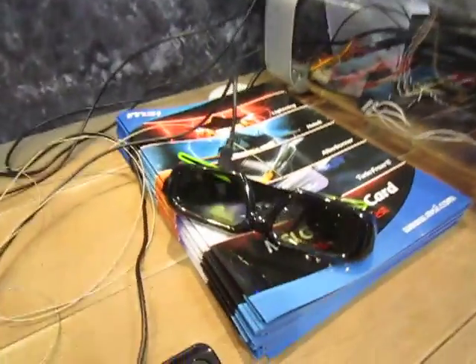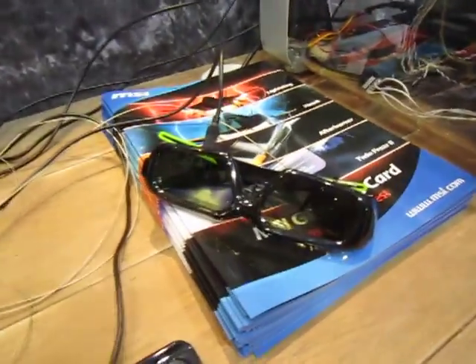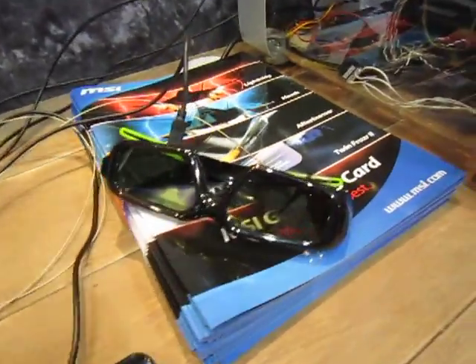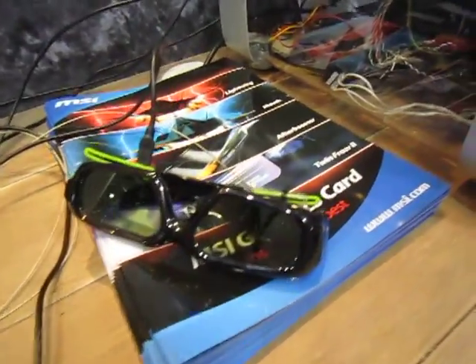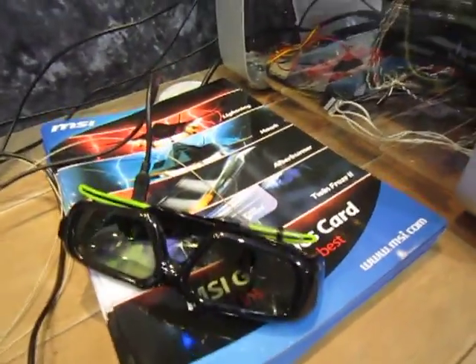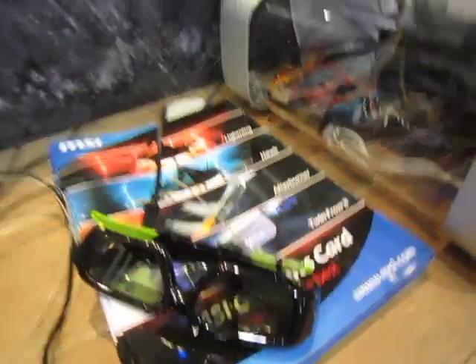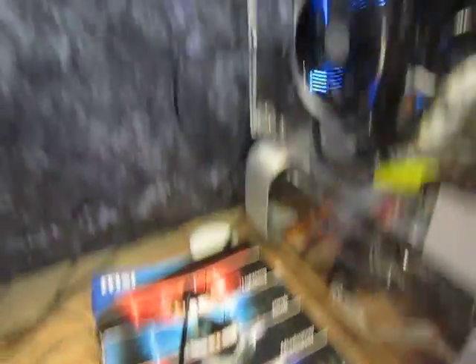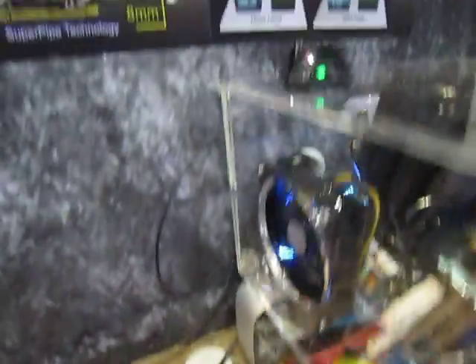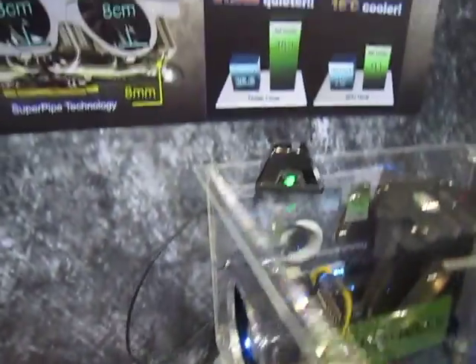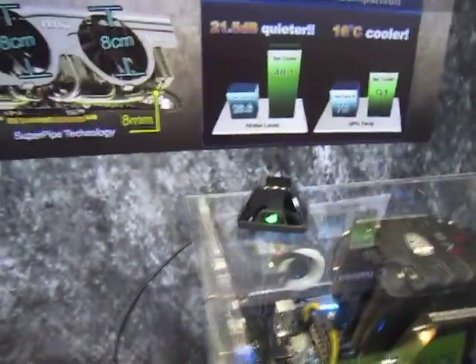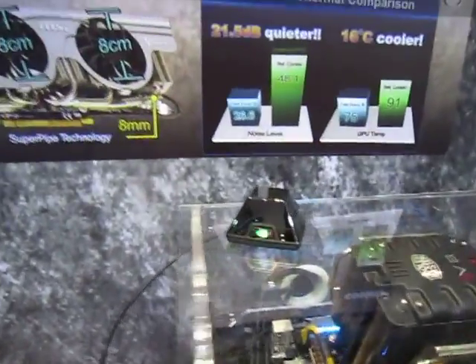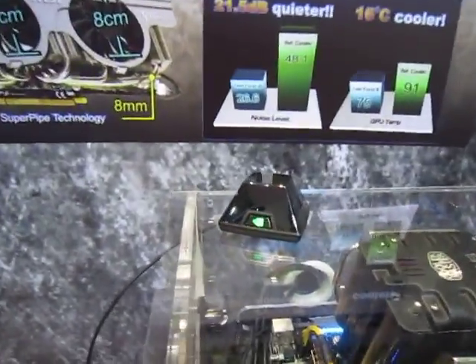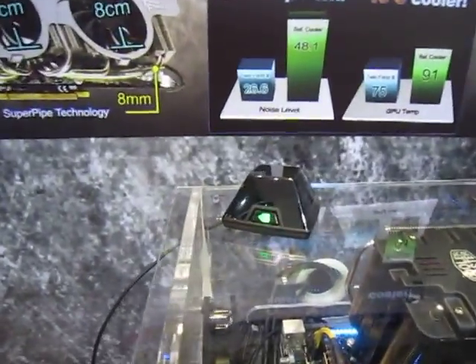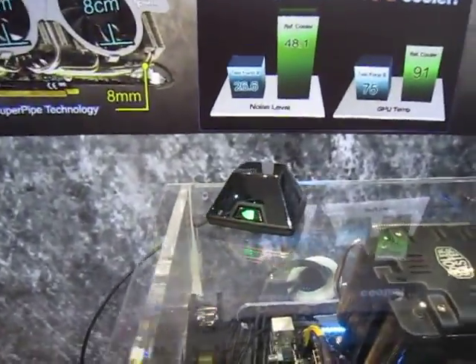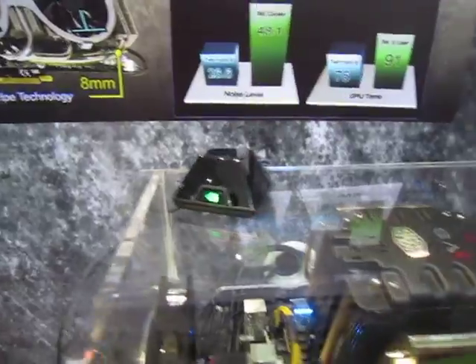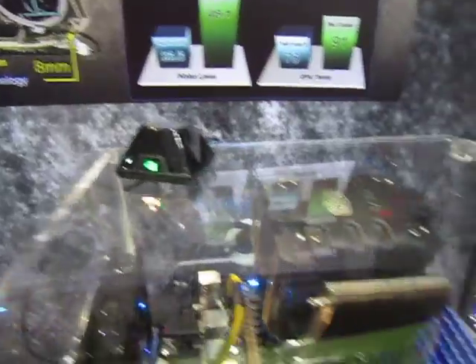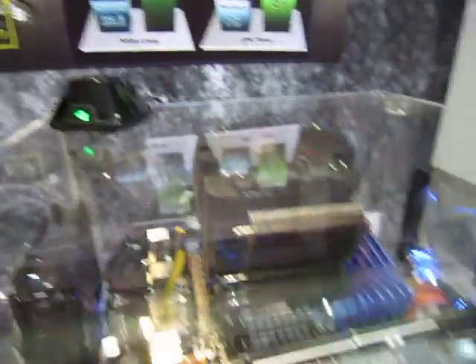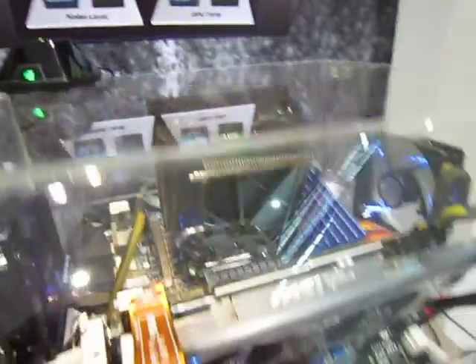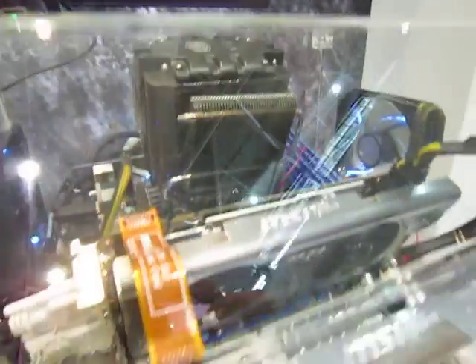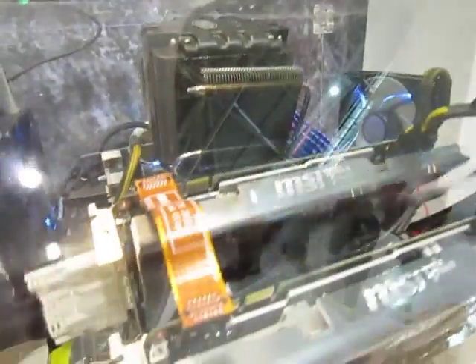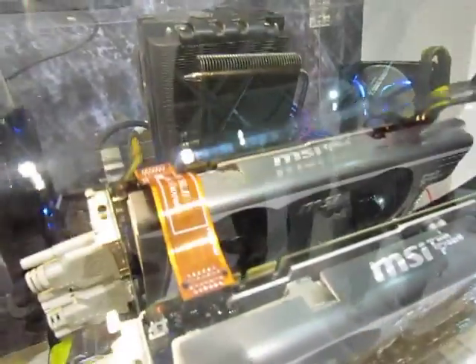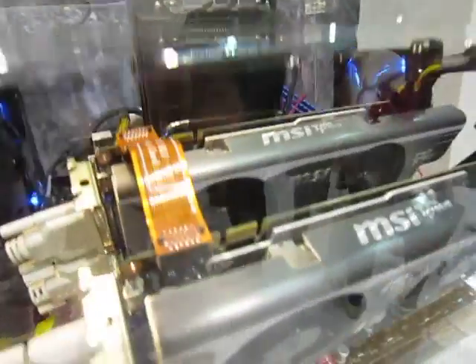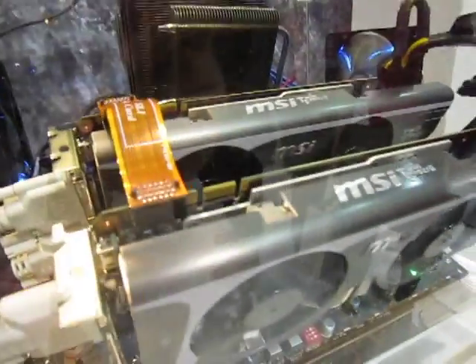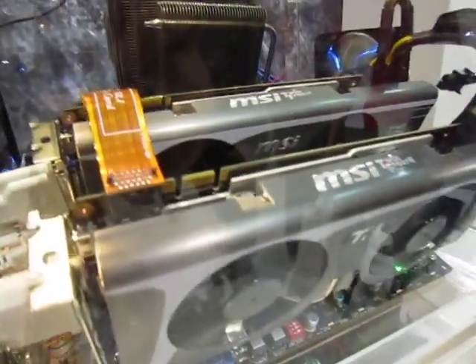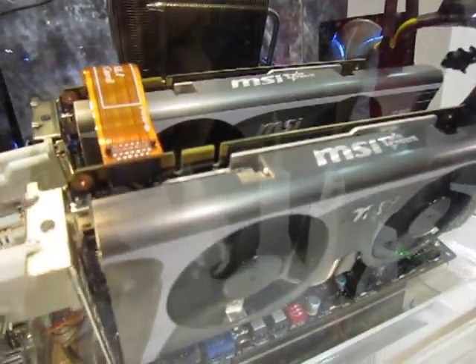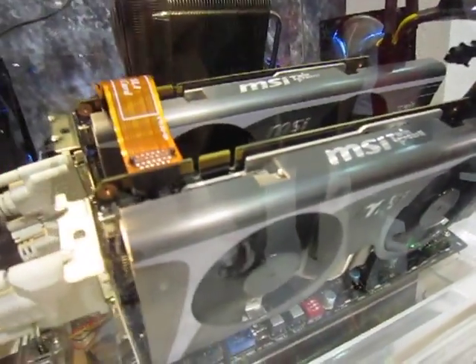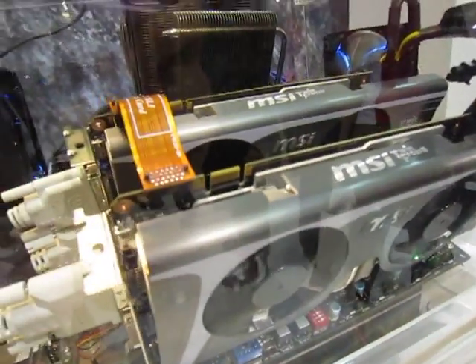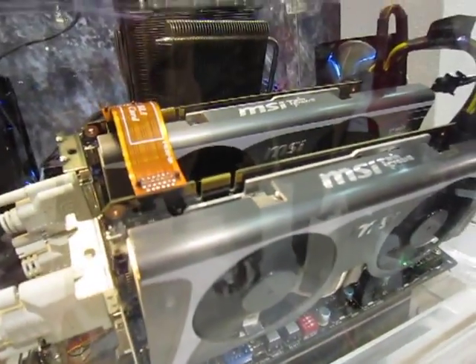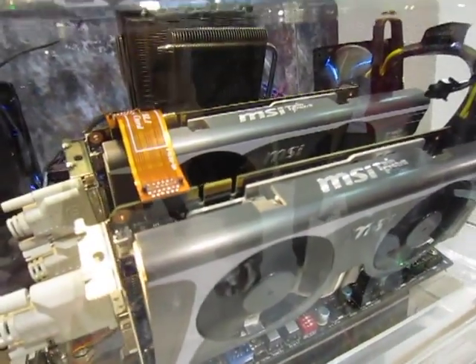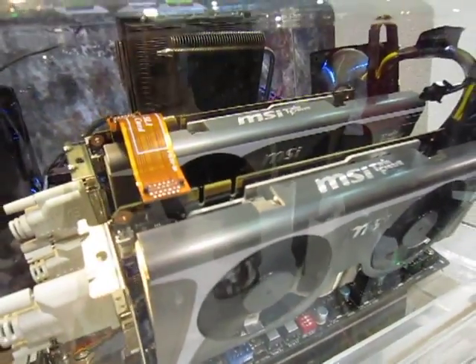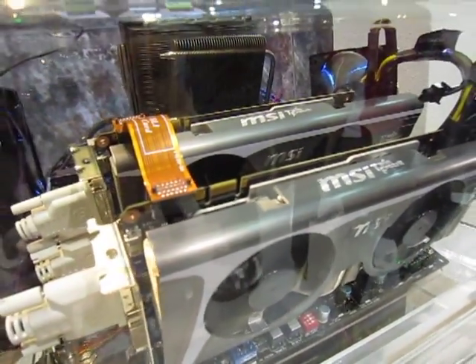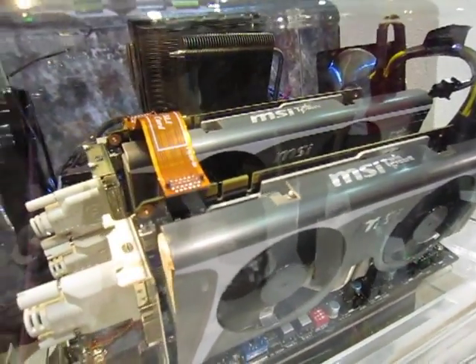Here are the 3D glasses, all with the transmitter. Again, dual GTX 465s.